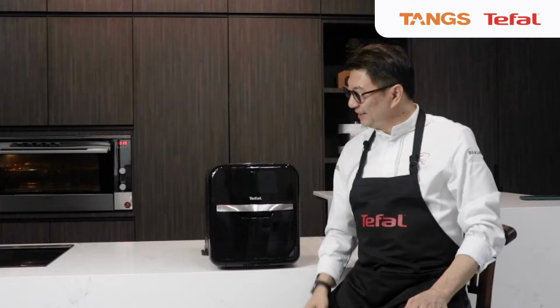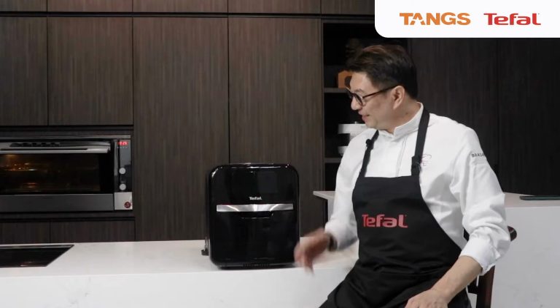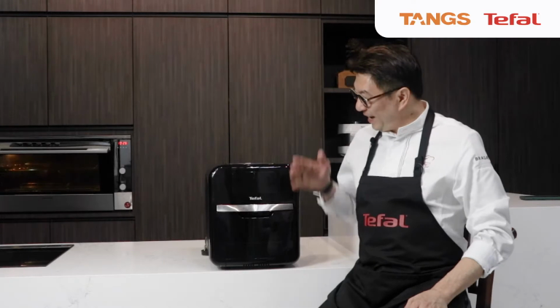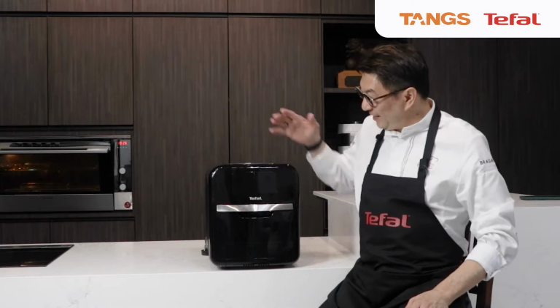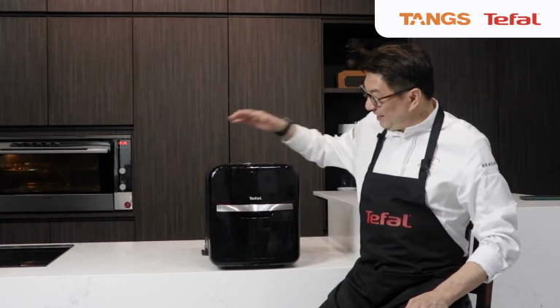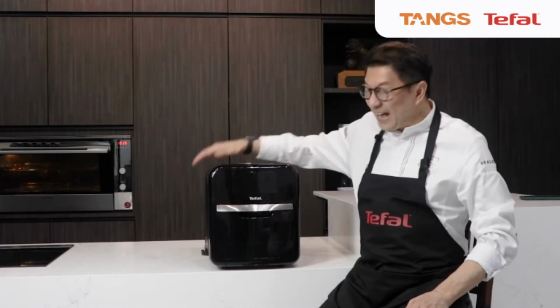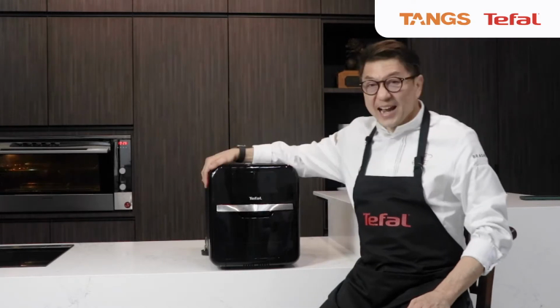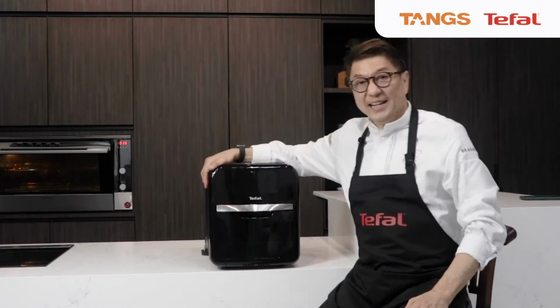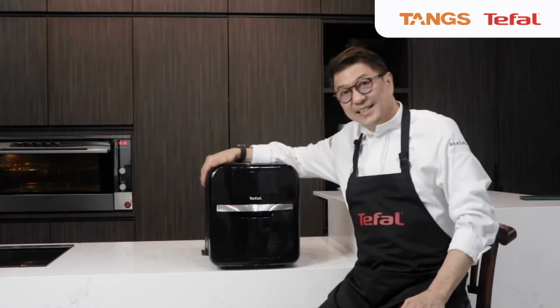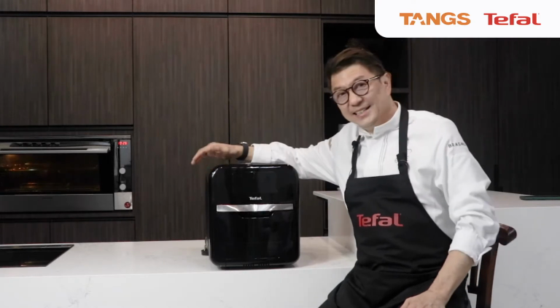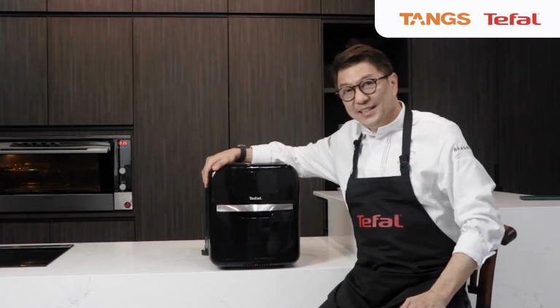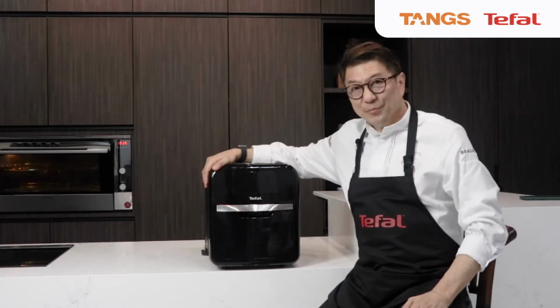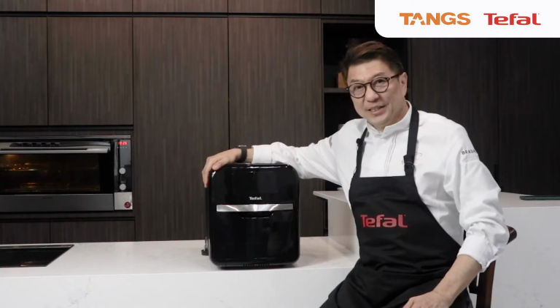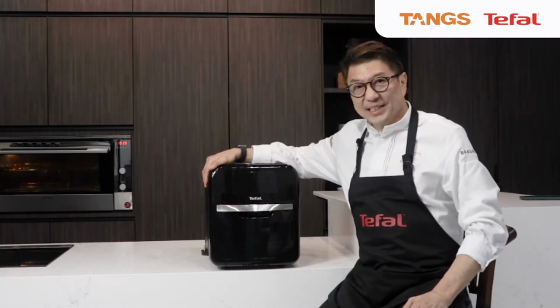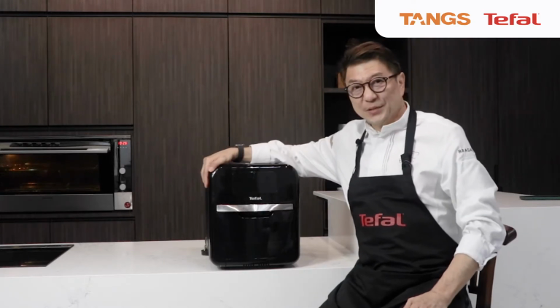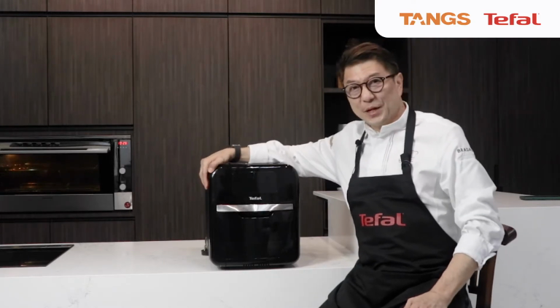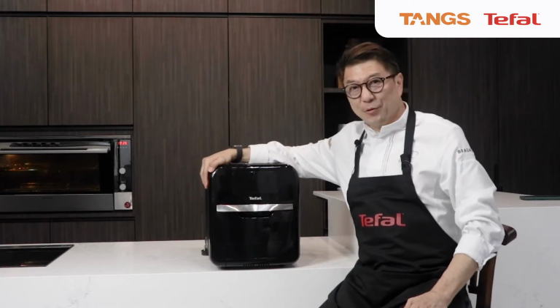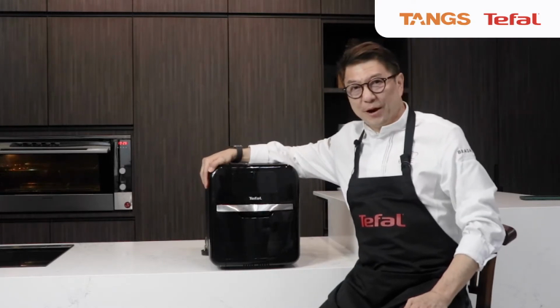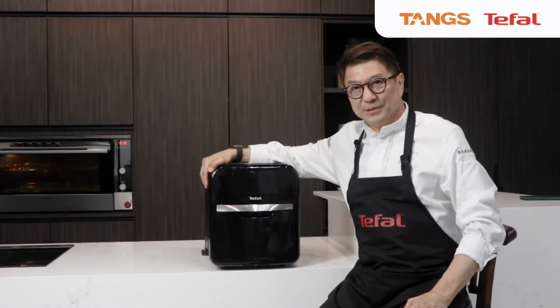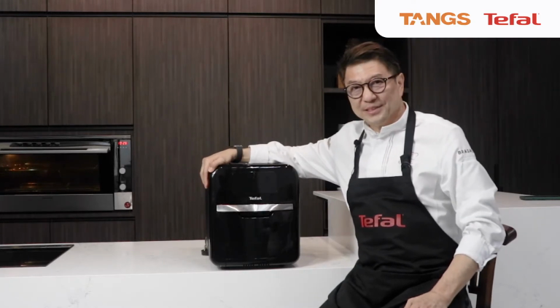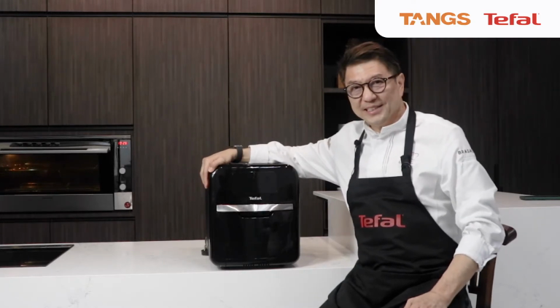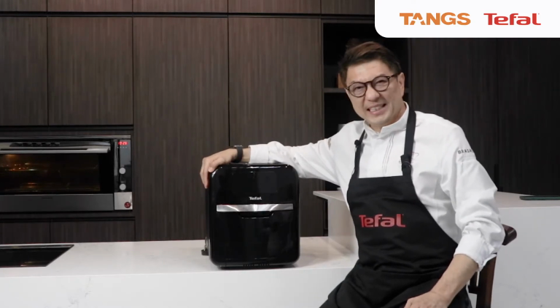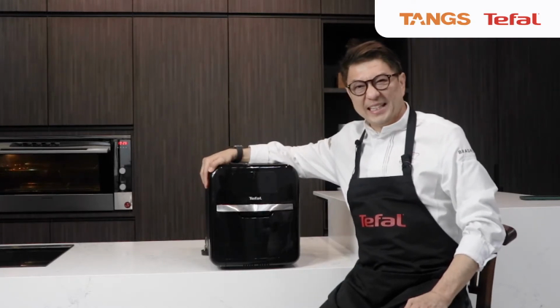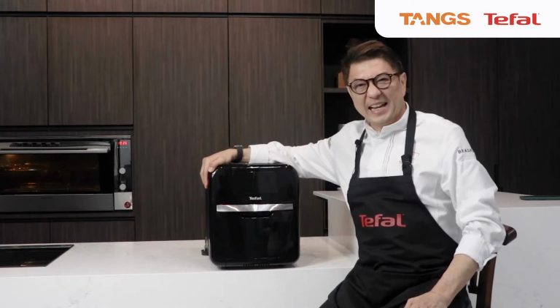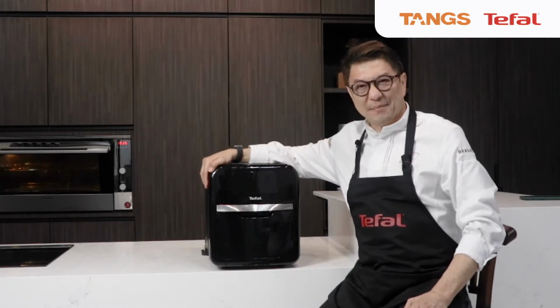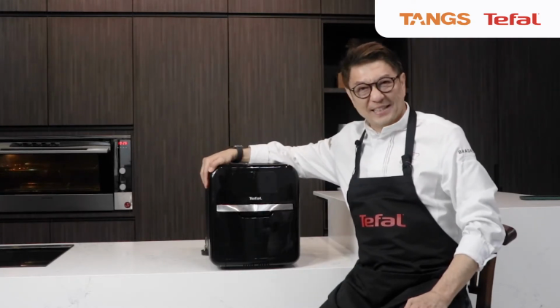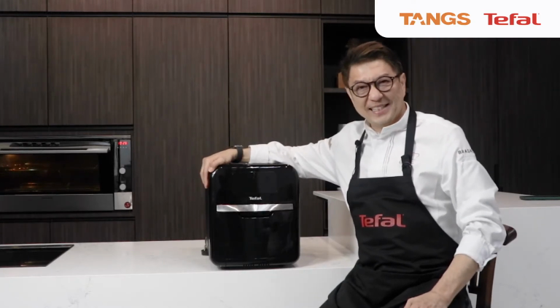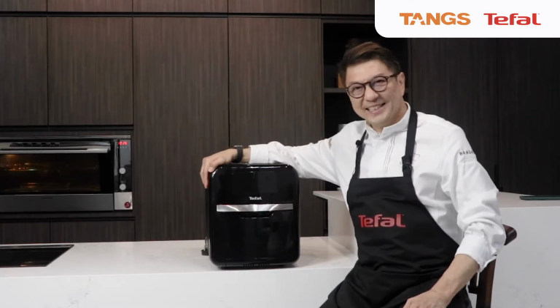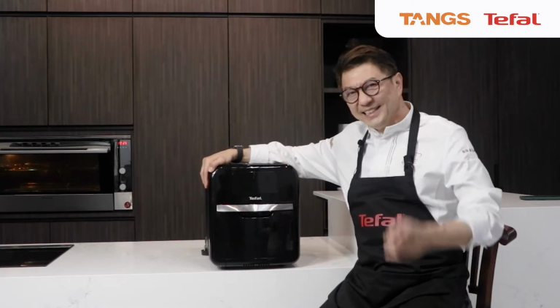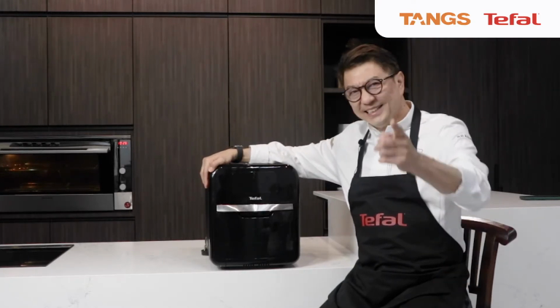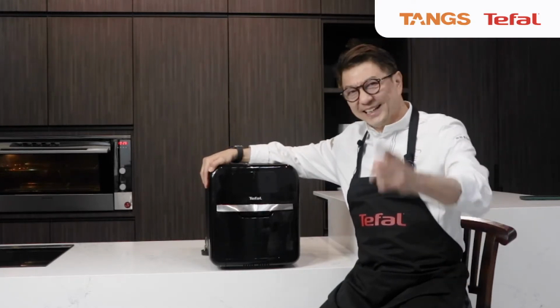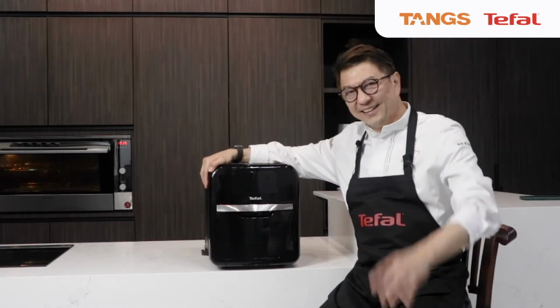There are 9 pre-set cooking programs. Isn't that amazing? Check it out.